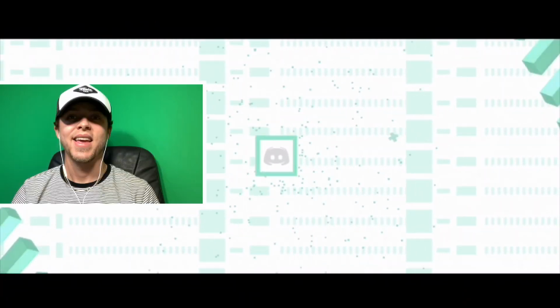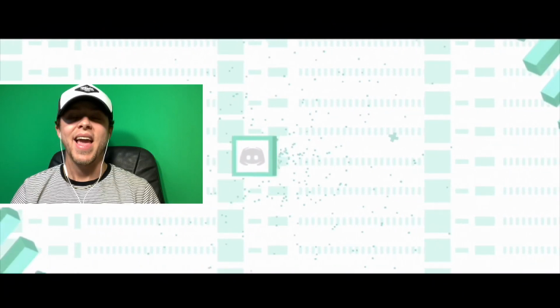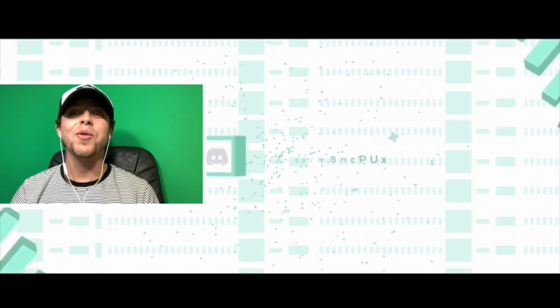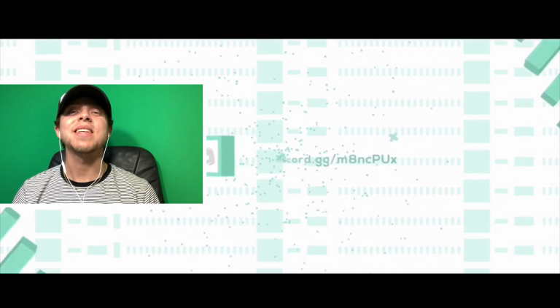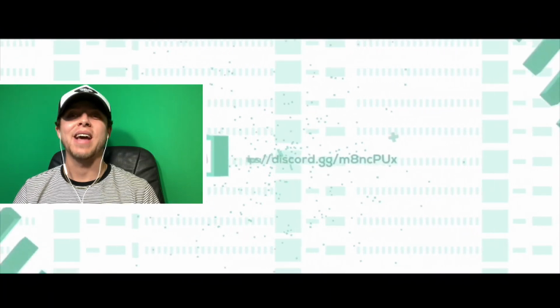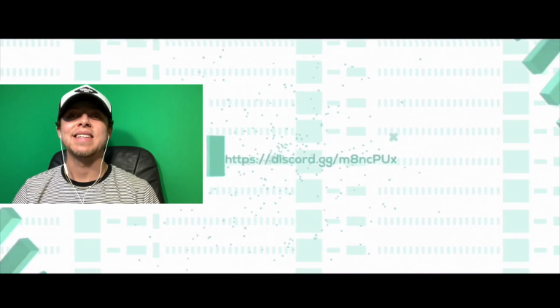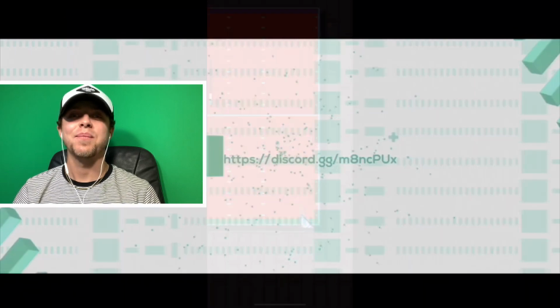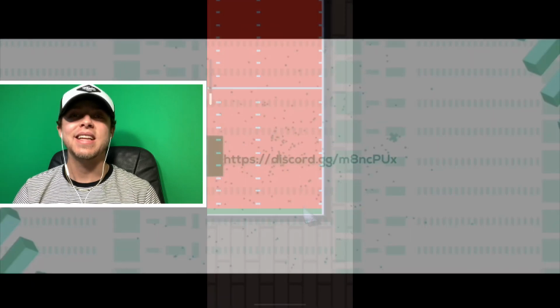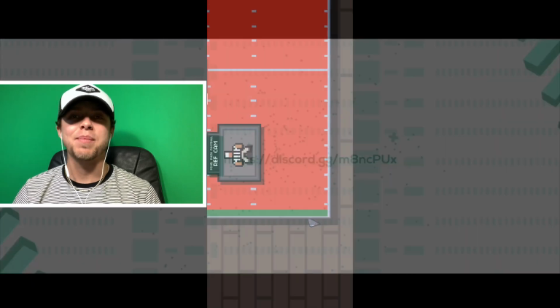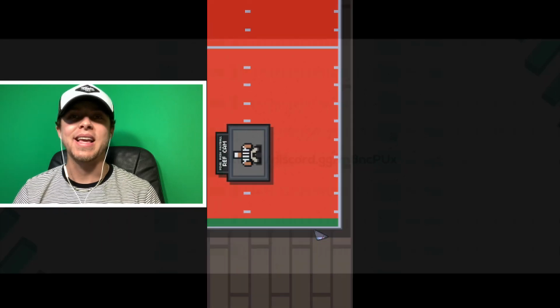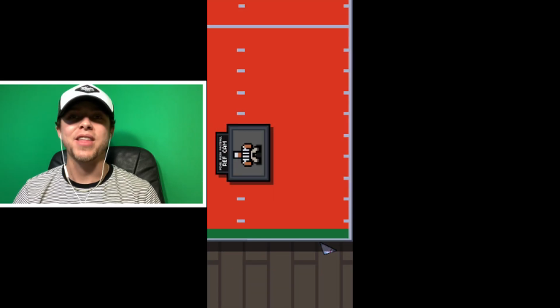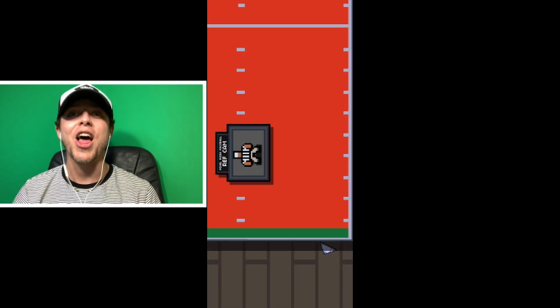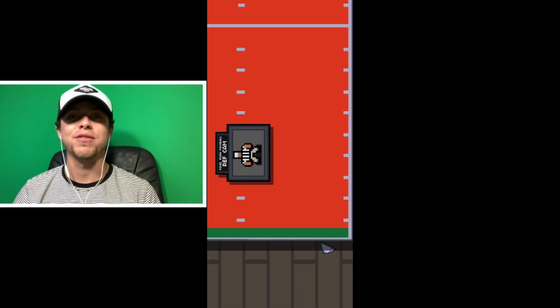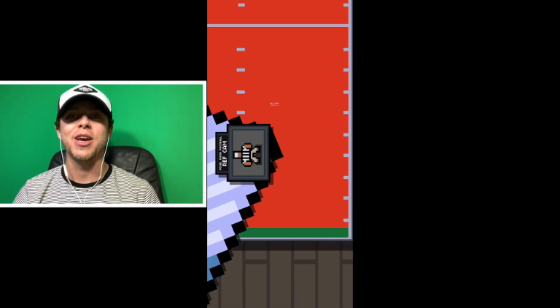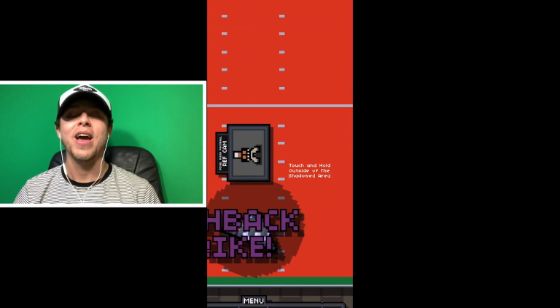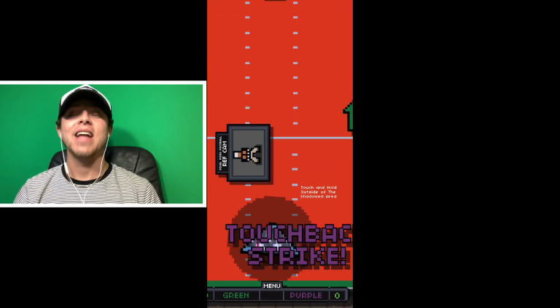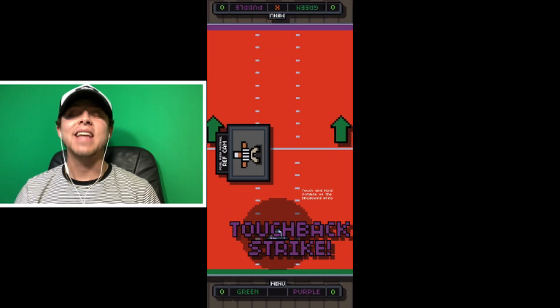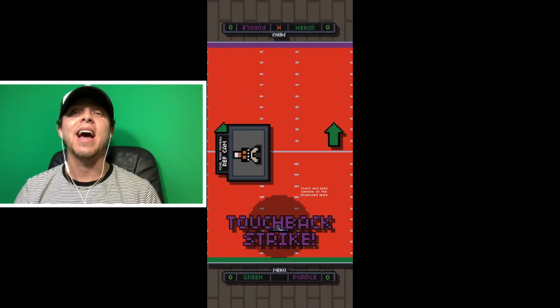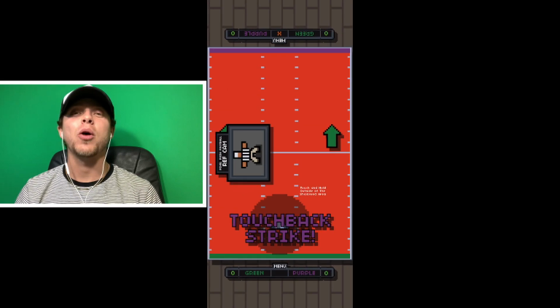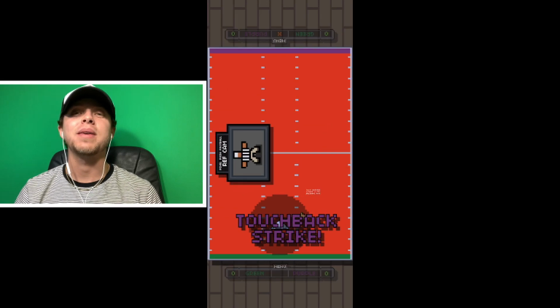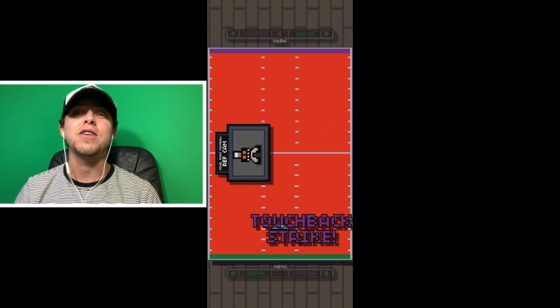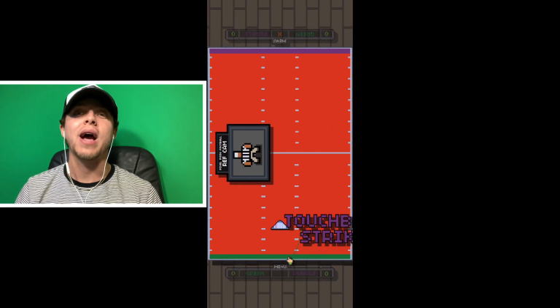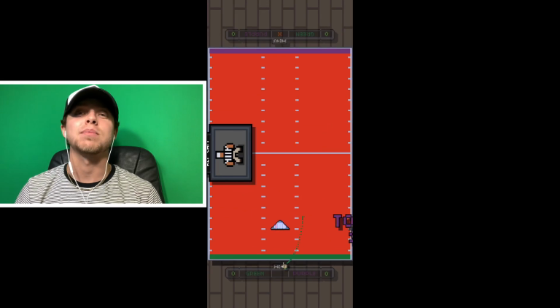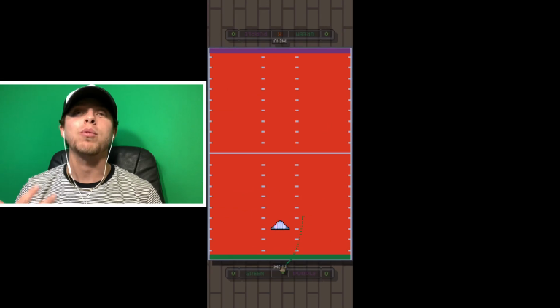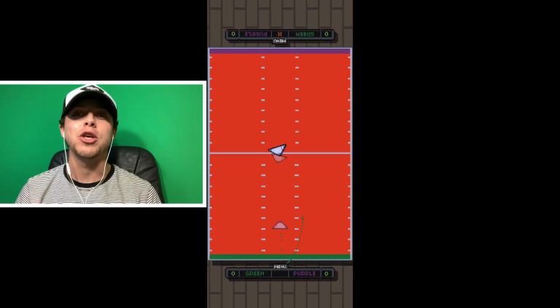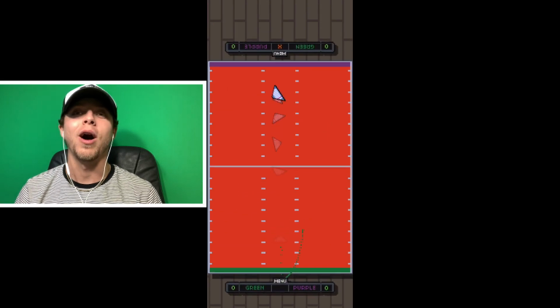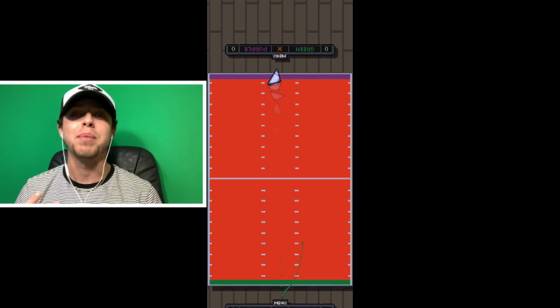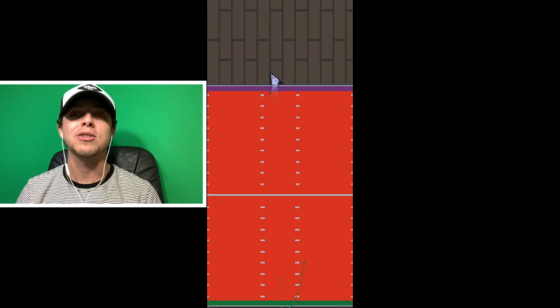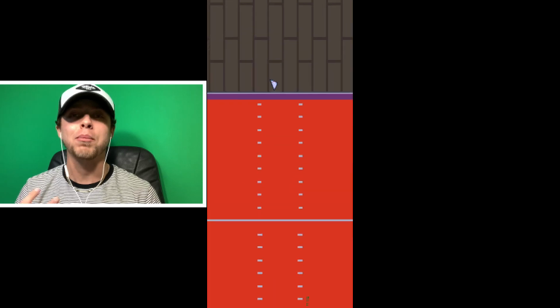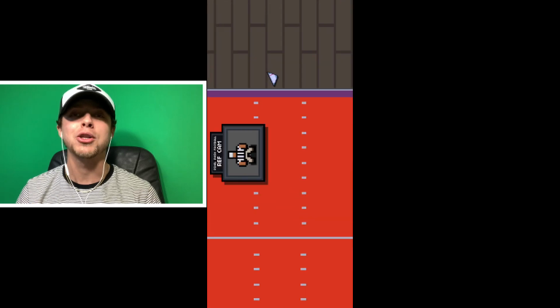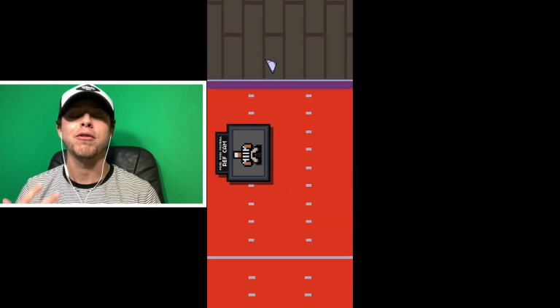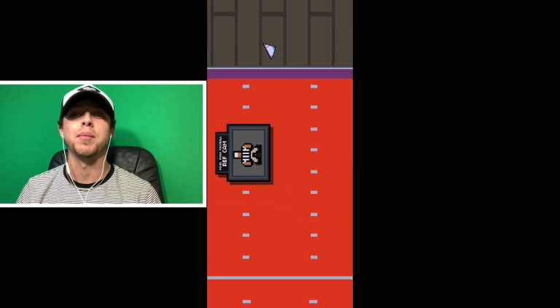Hey, what's up guys, Ben City here back again with another video, and today I'm going to be giving you guys my review of Pixel Push Football.